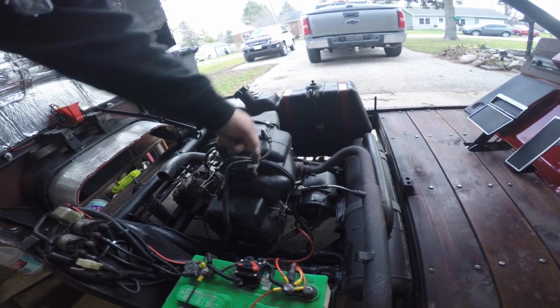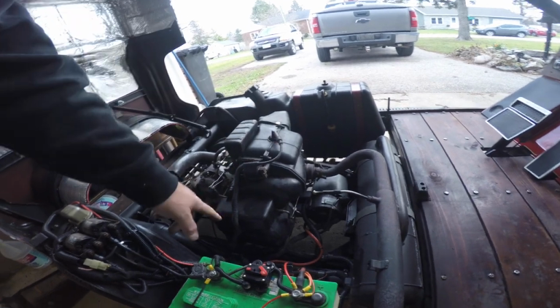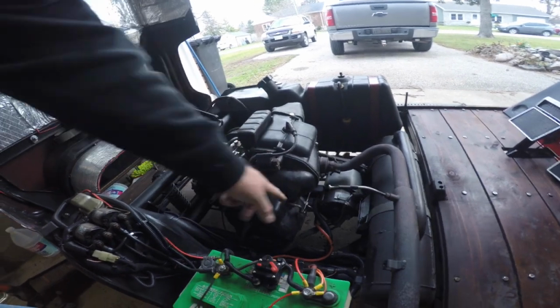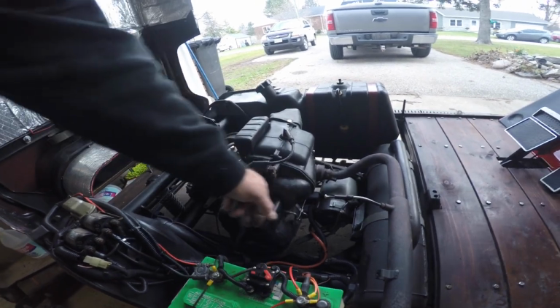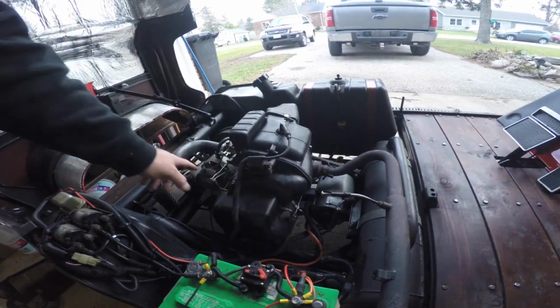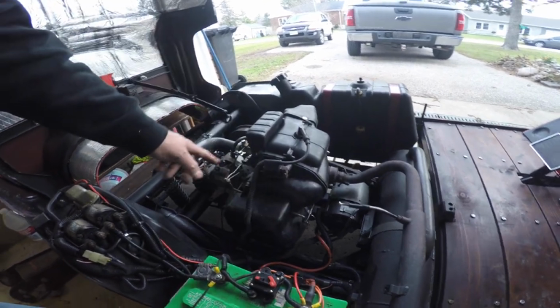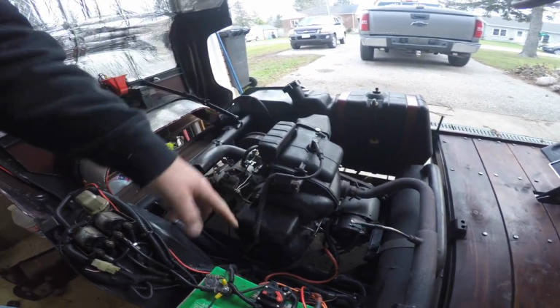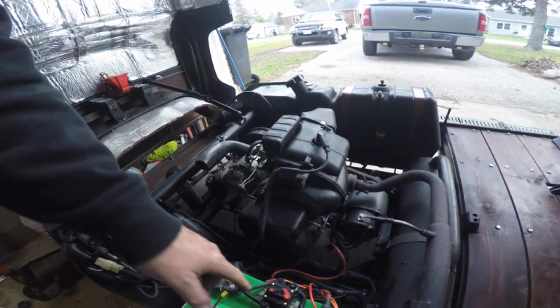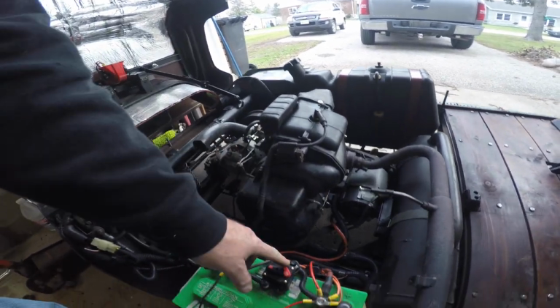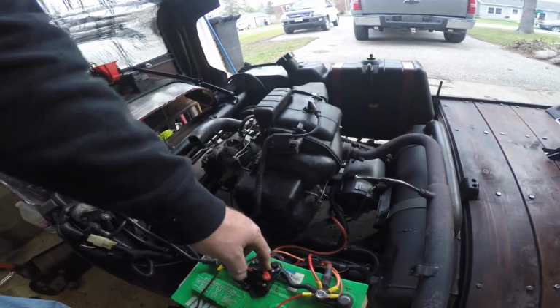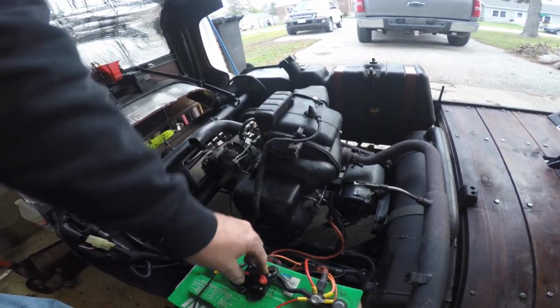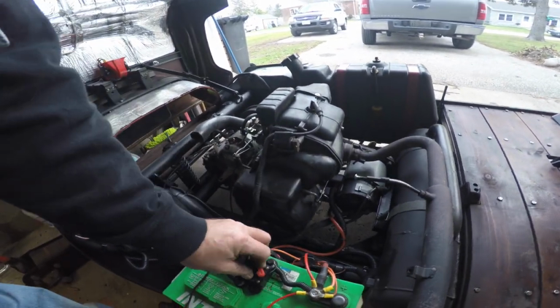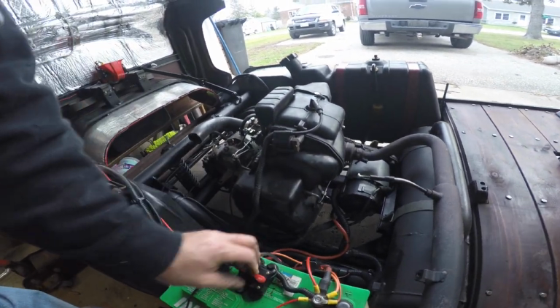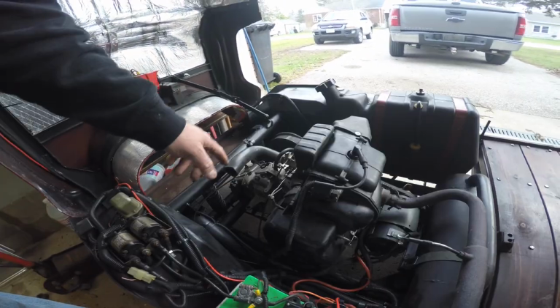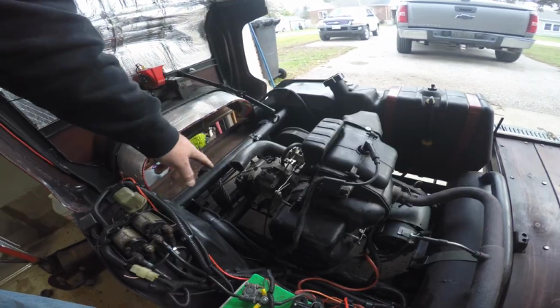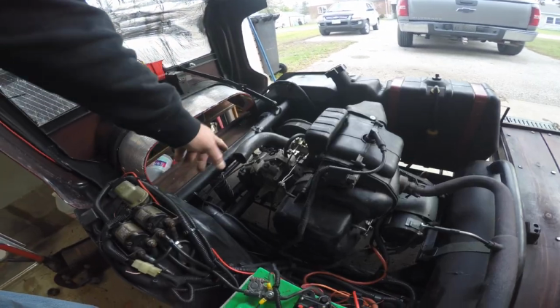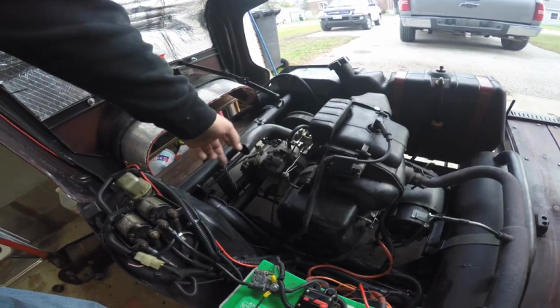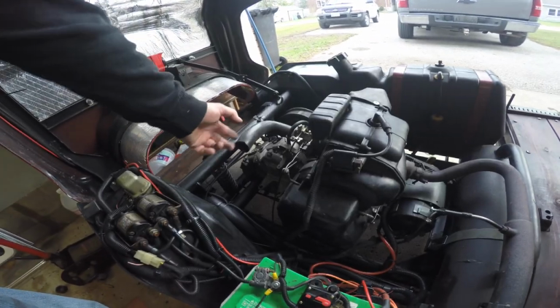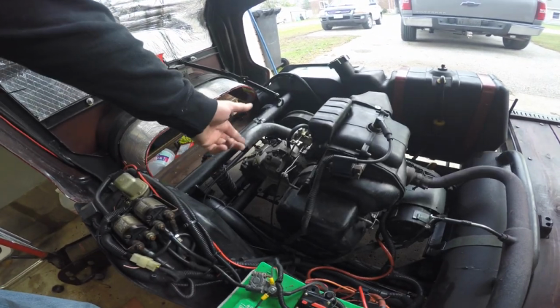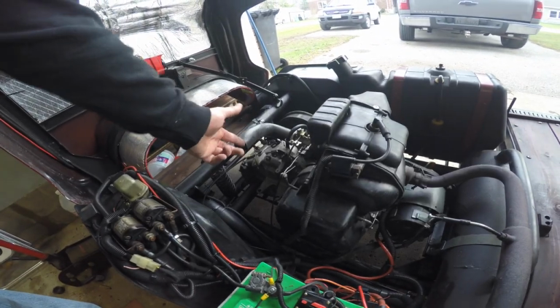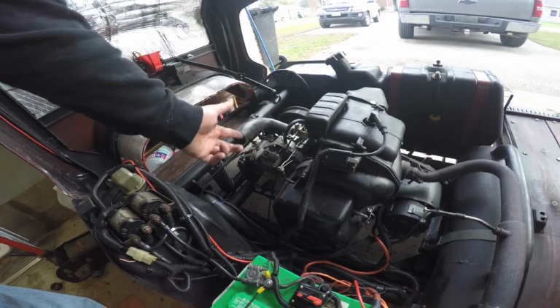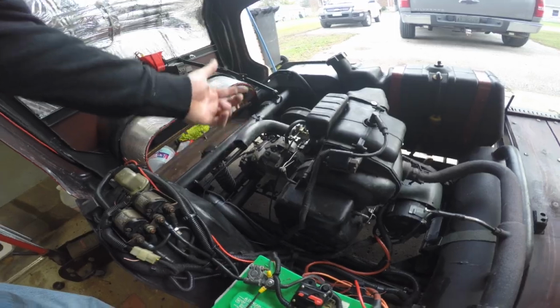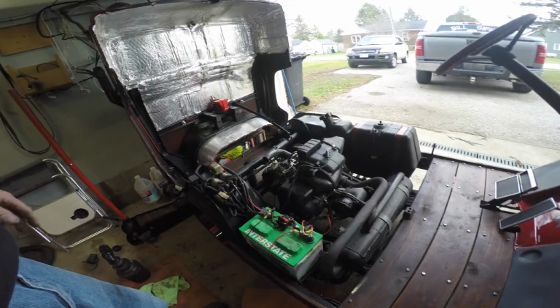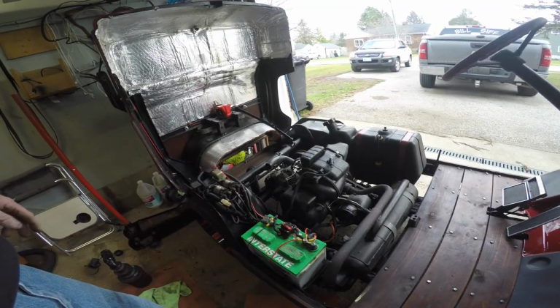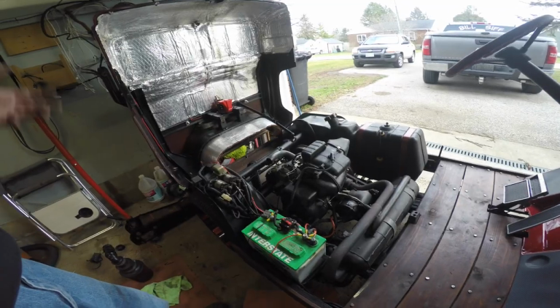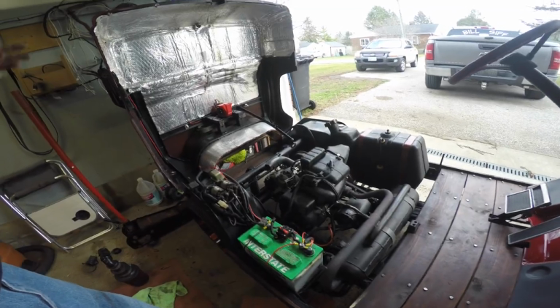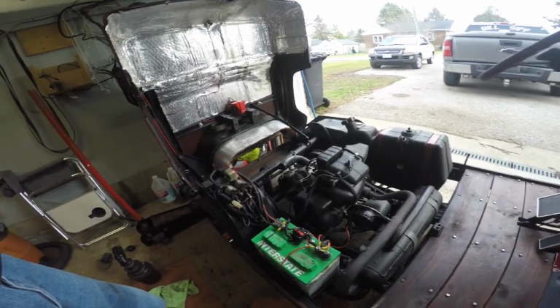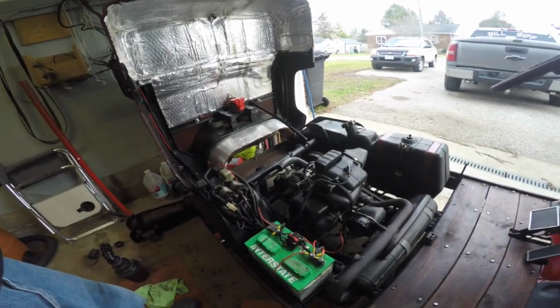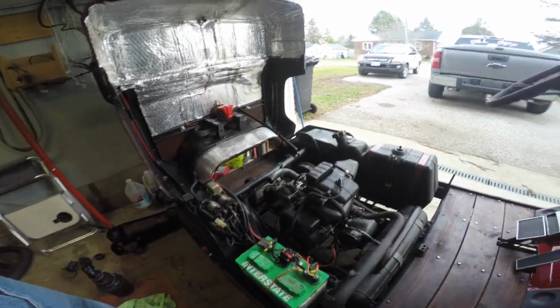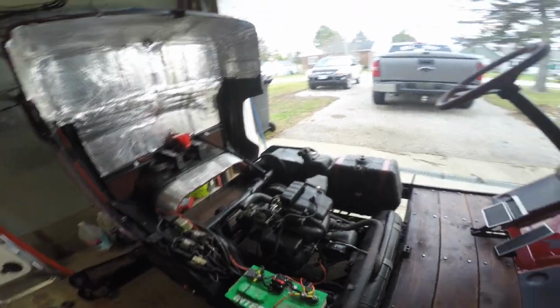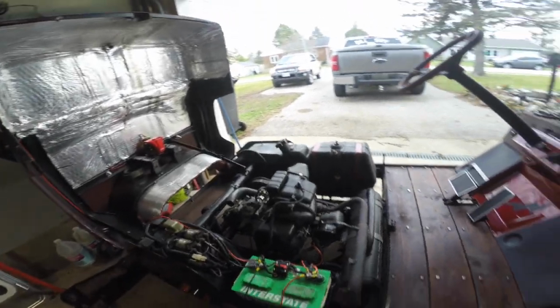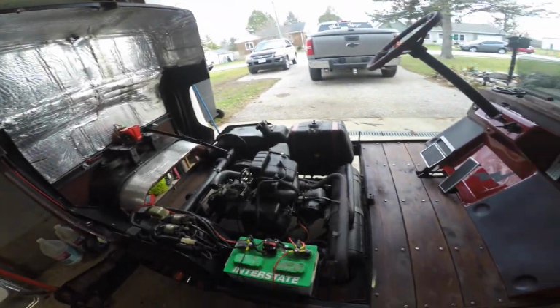We're gonna fire her up now. The only thing I'm running without right now is the air breather, because we're not going far — just testing it.